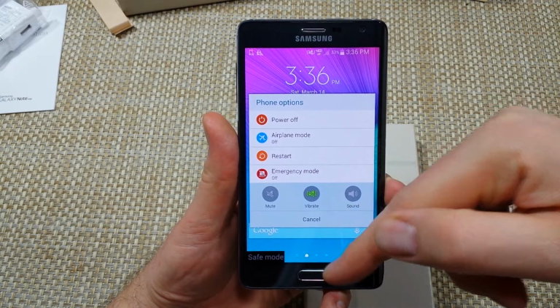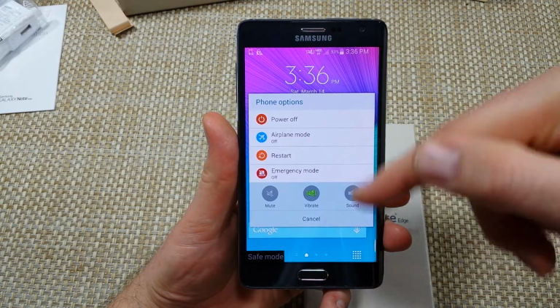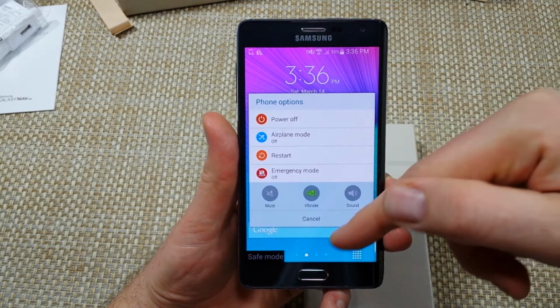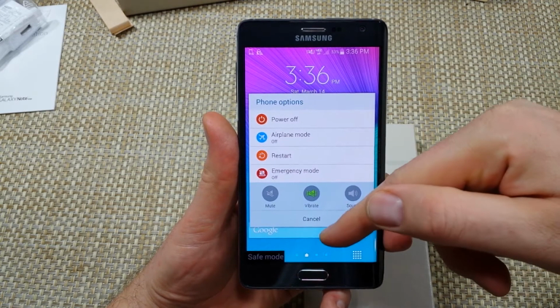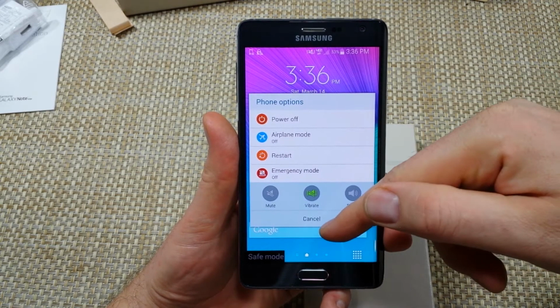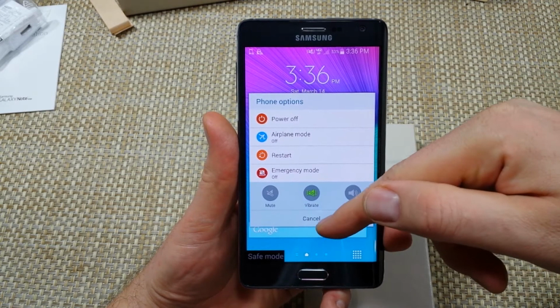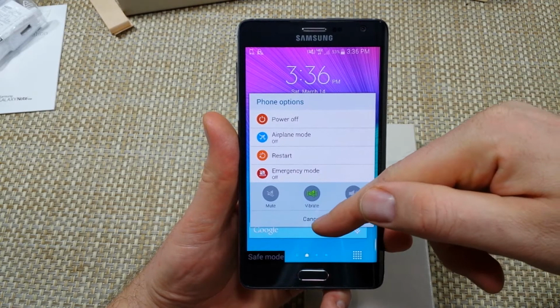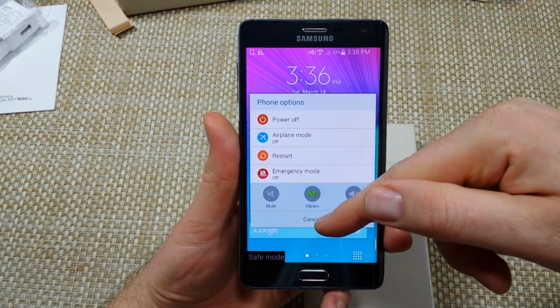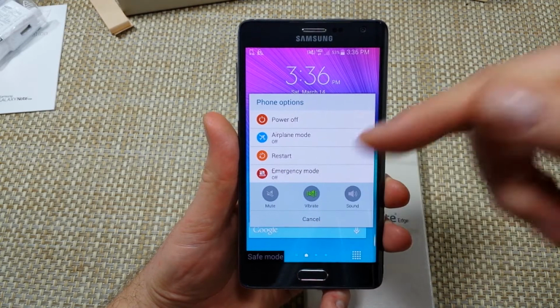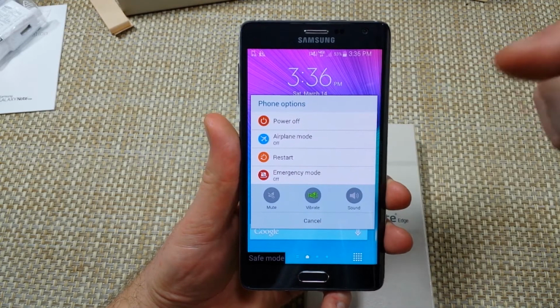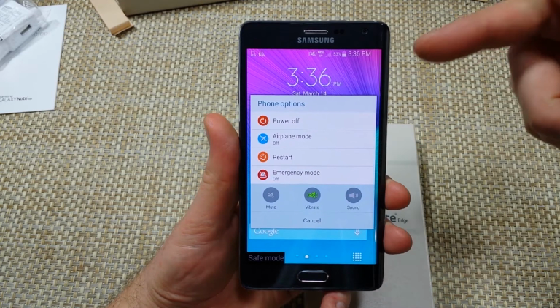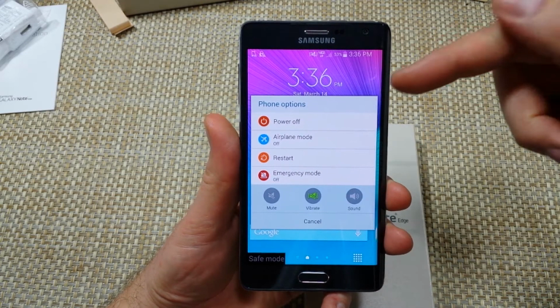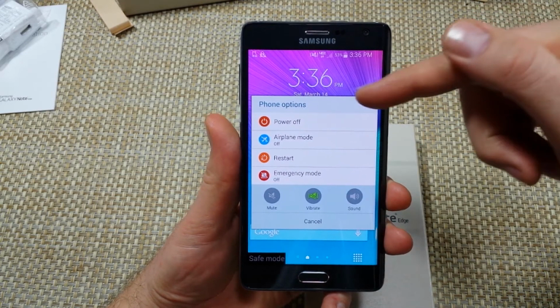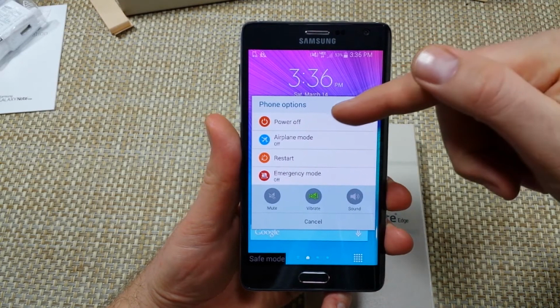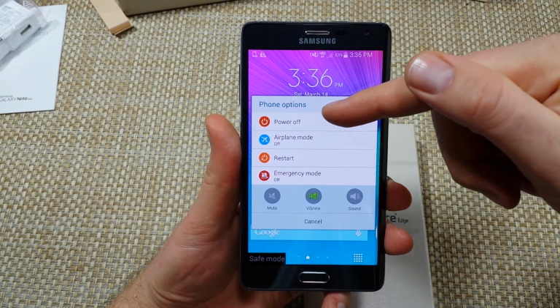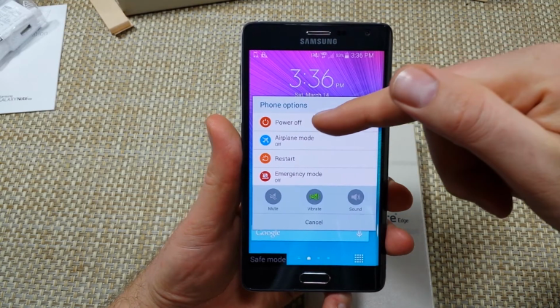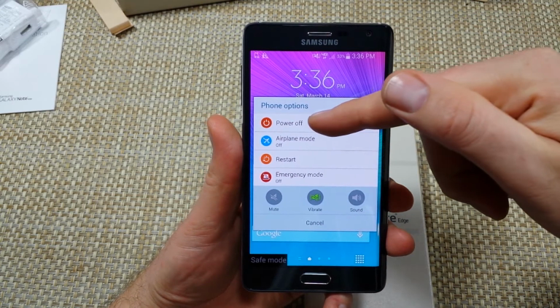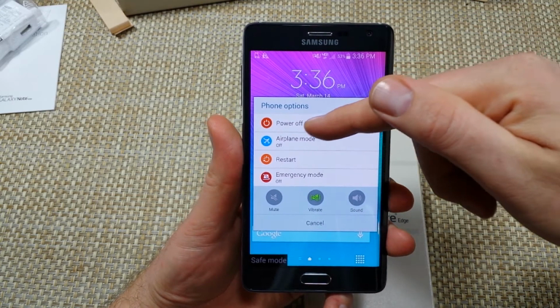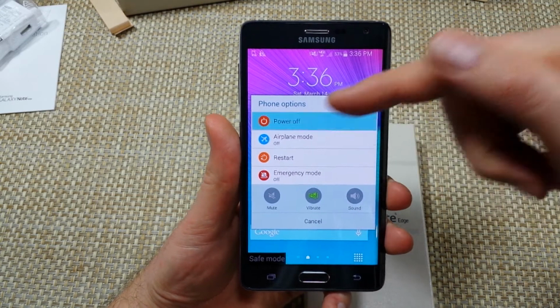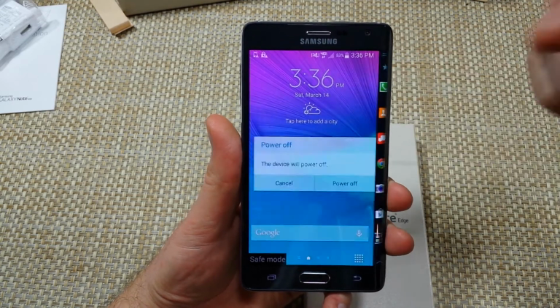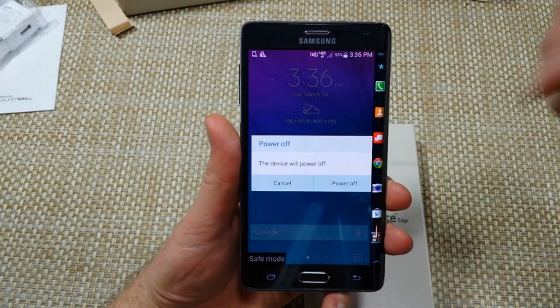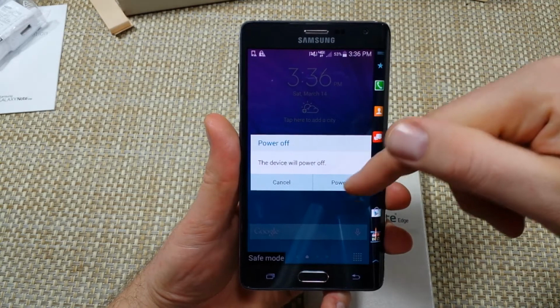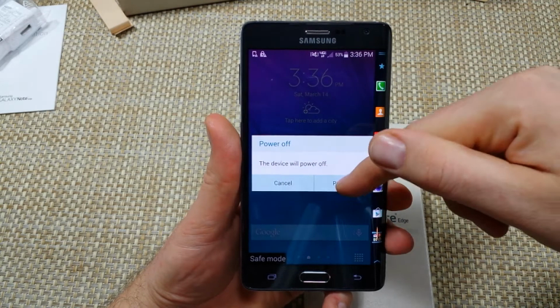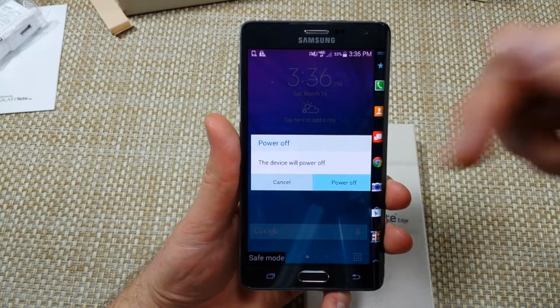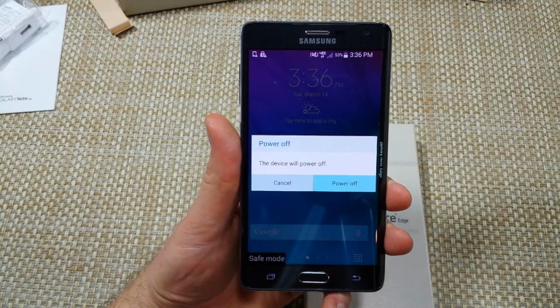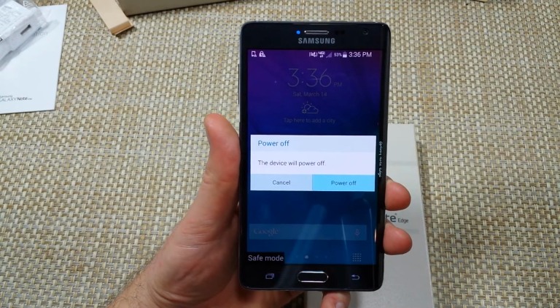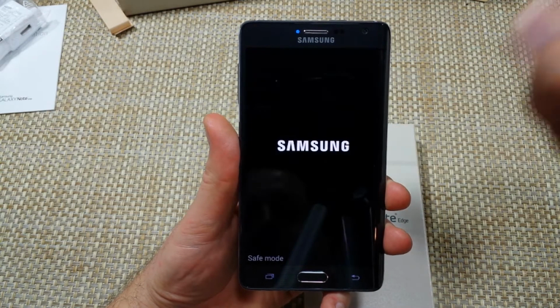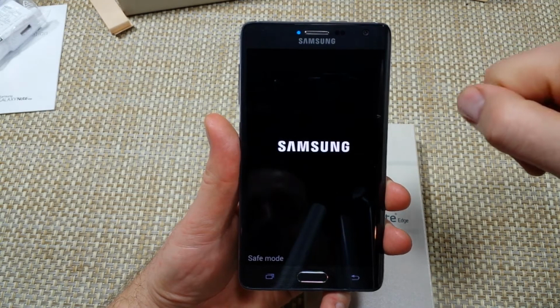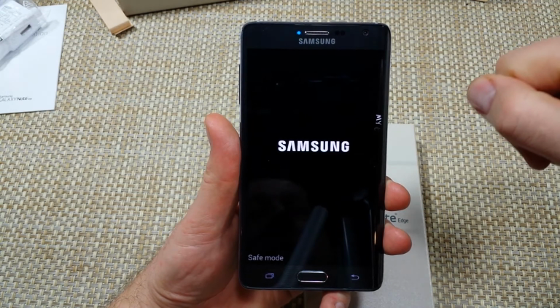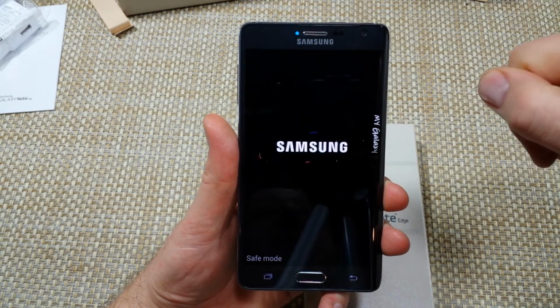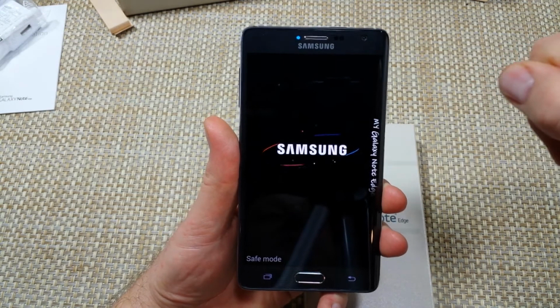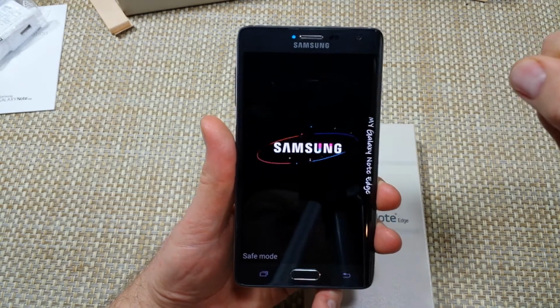It would turn off and on. Now to get it out of safe mode, all you got to do is power off, and it'll get out of safe mode.